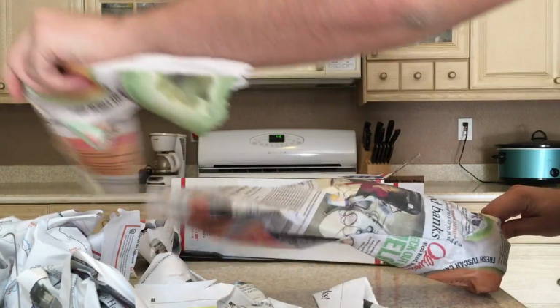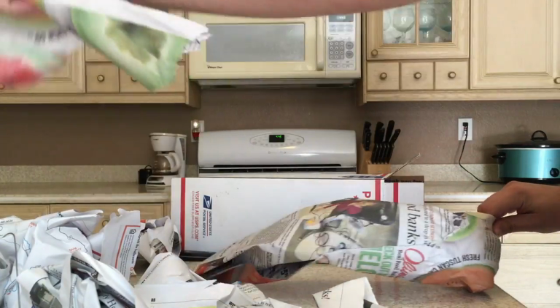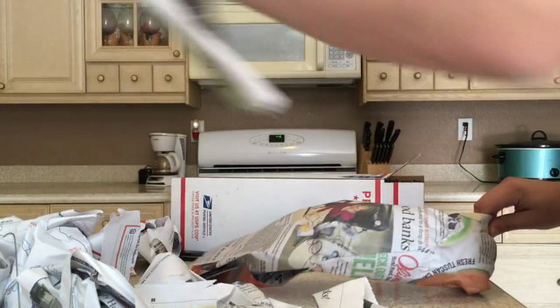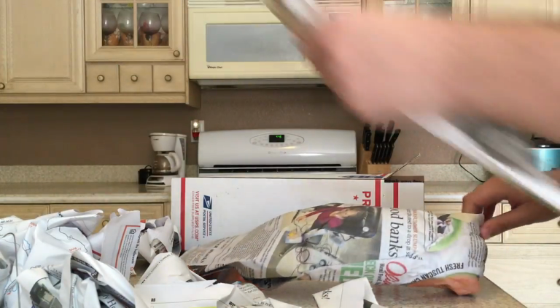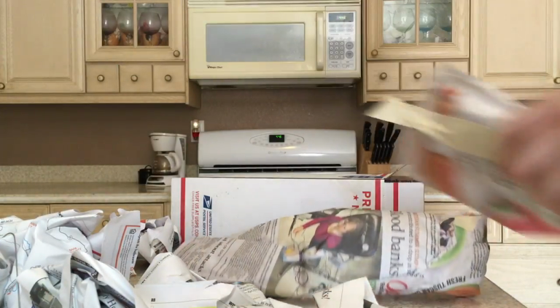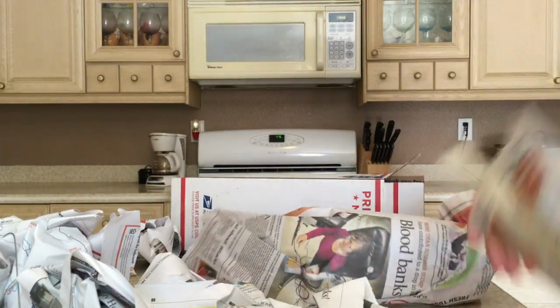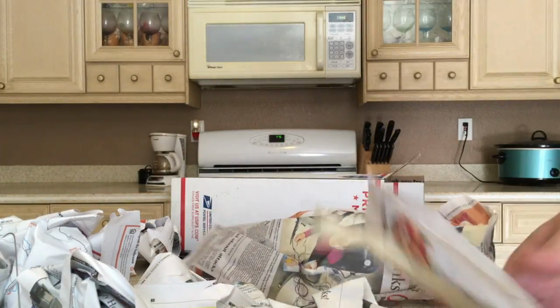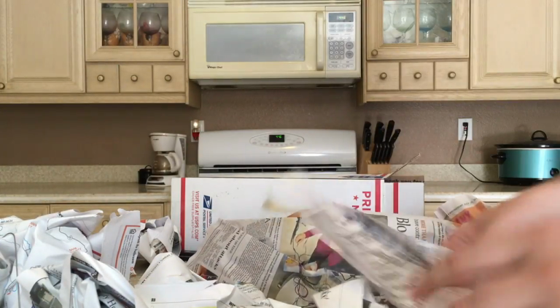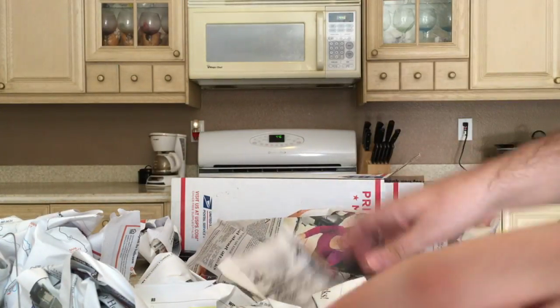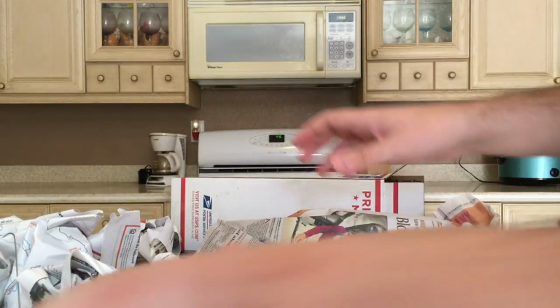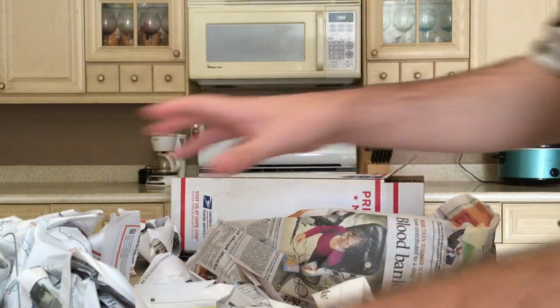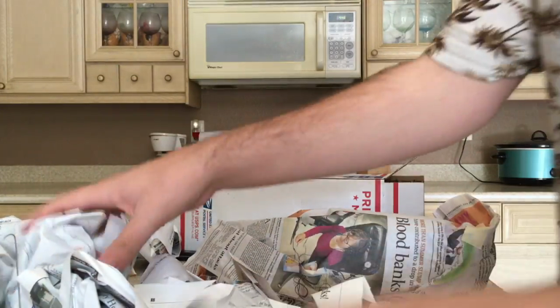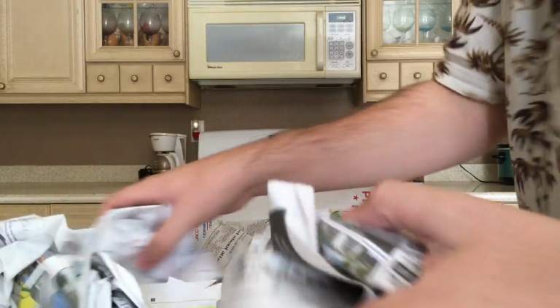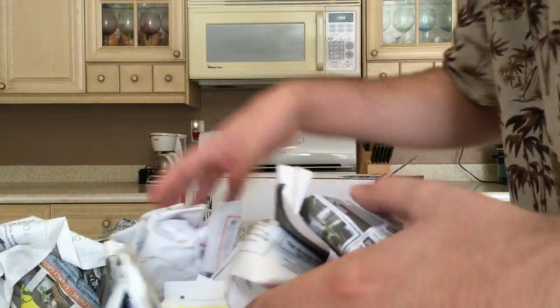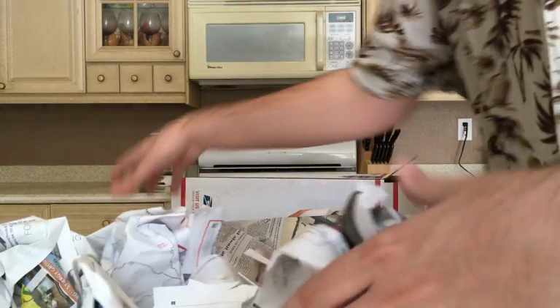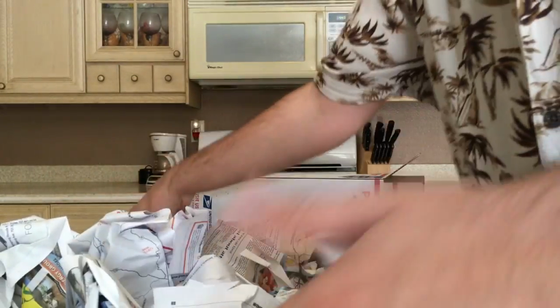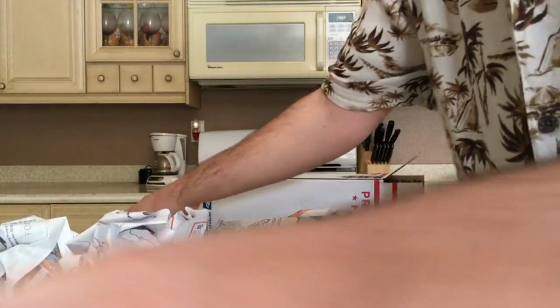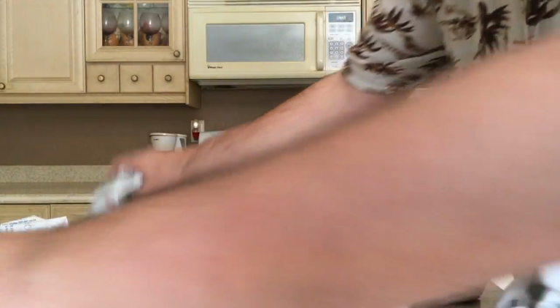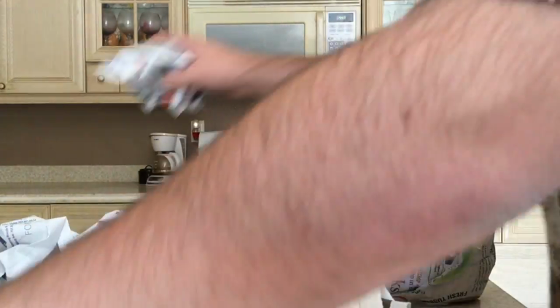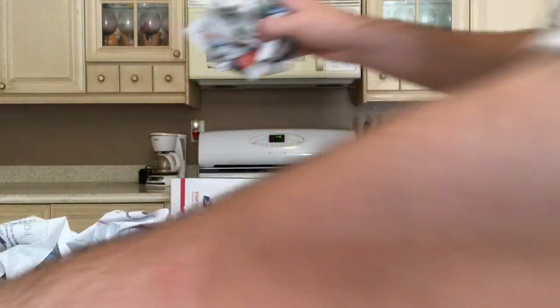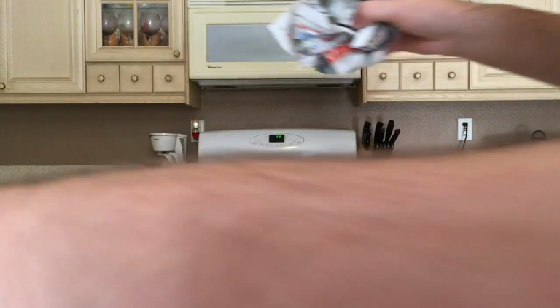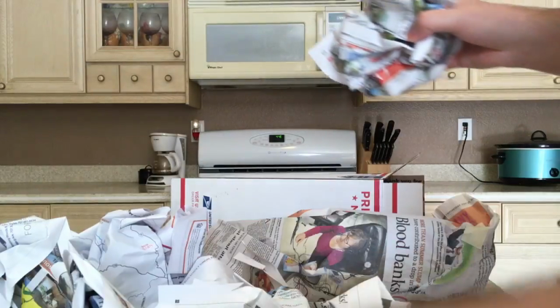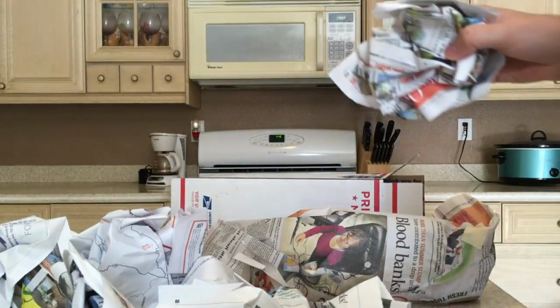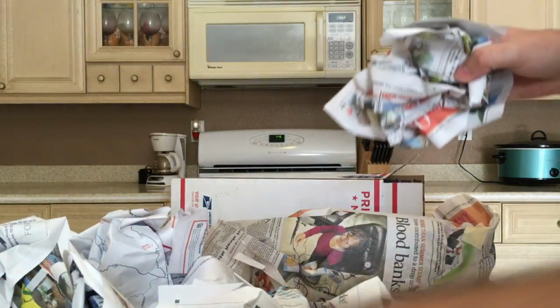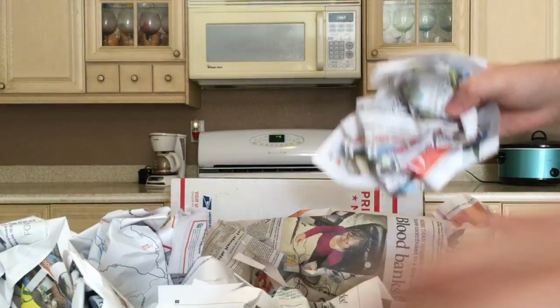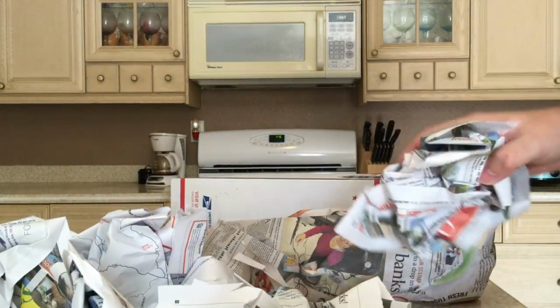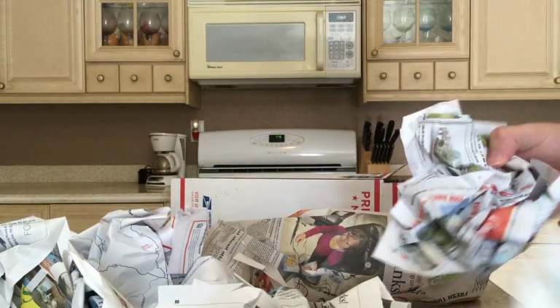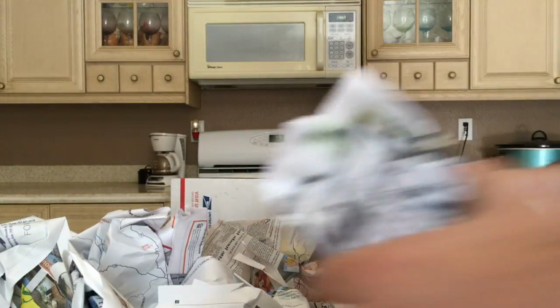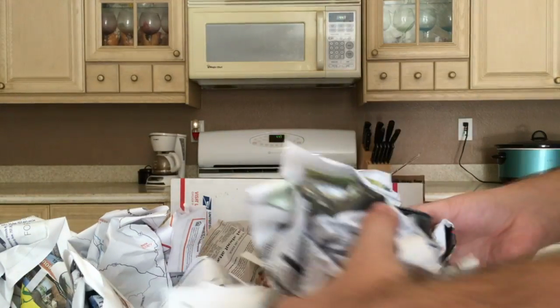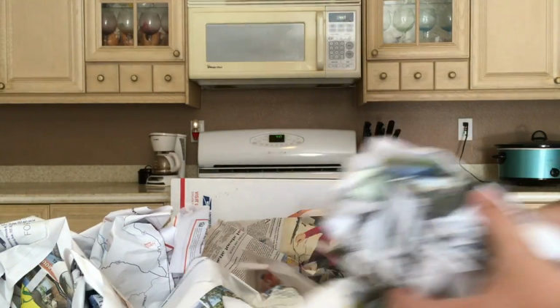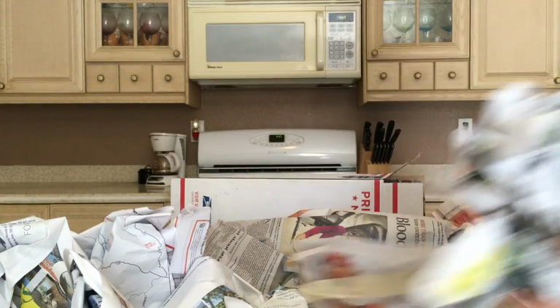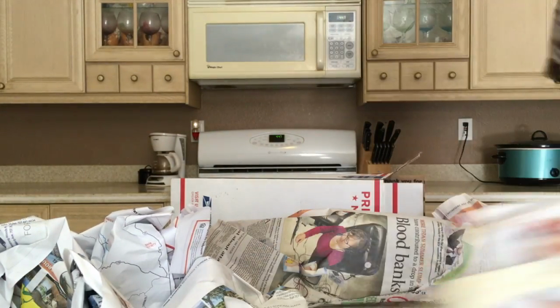Before I clear any more I'm just going to move some of my stuff out of the way — I want to make sure you guys can see all of it.